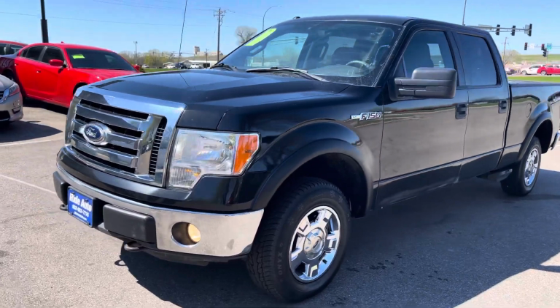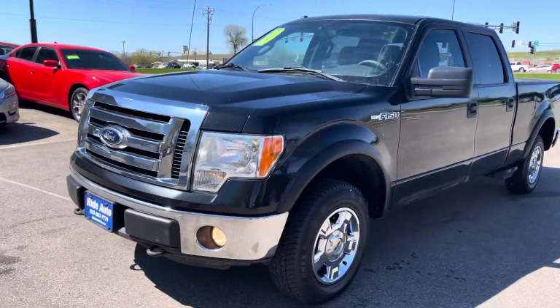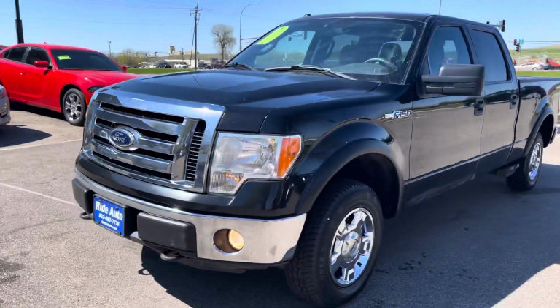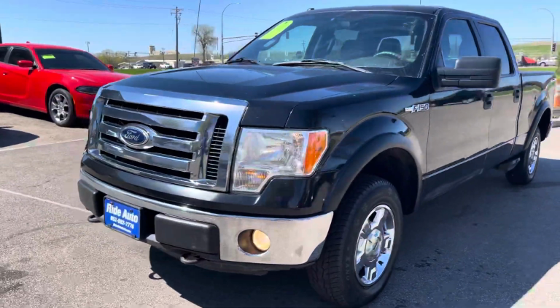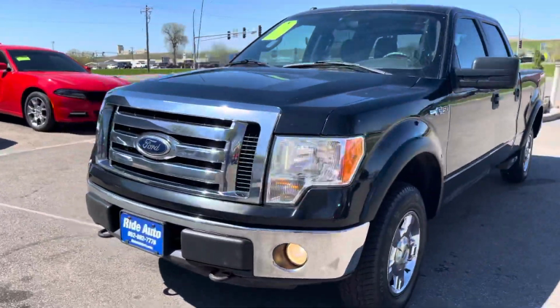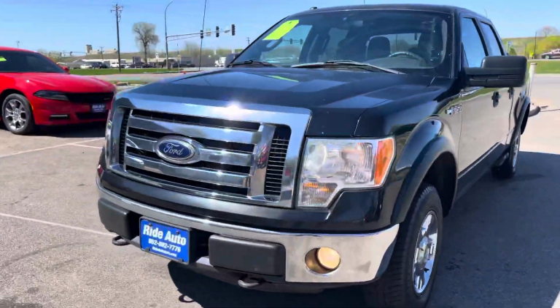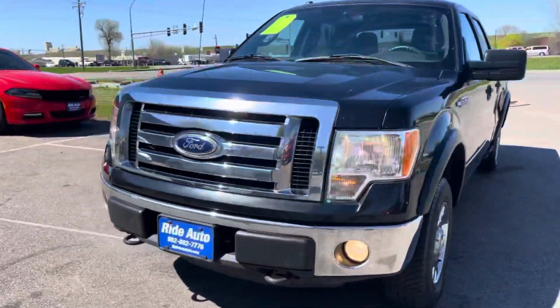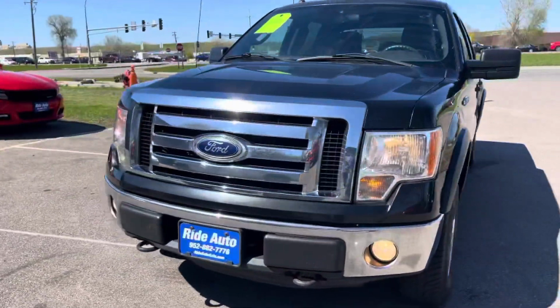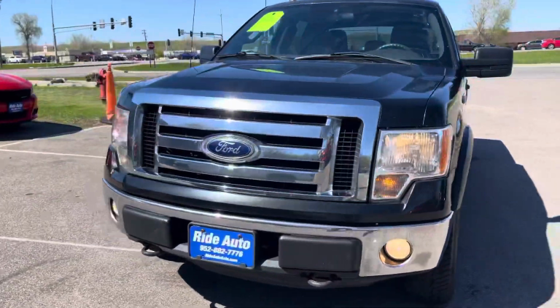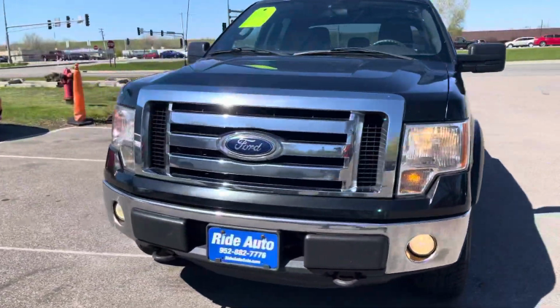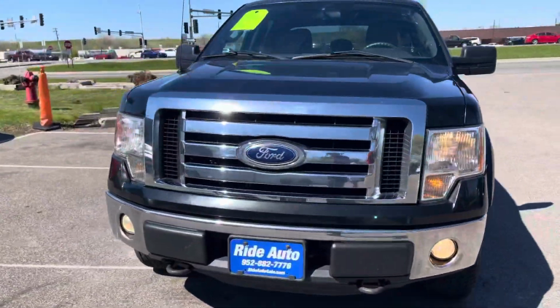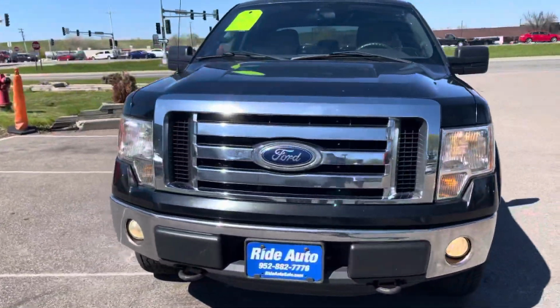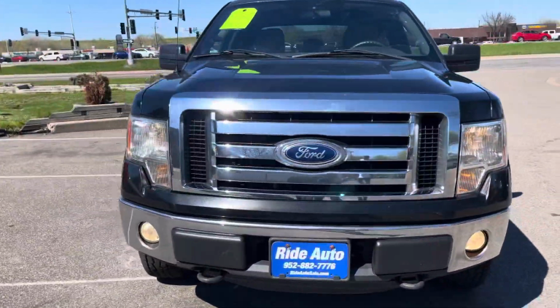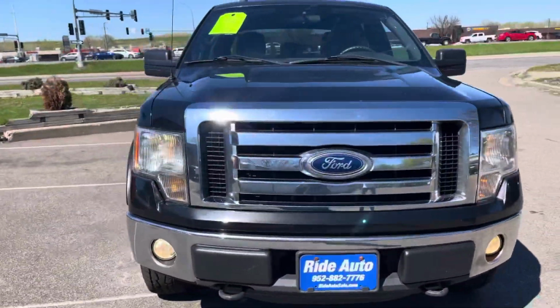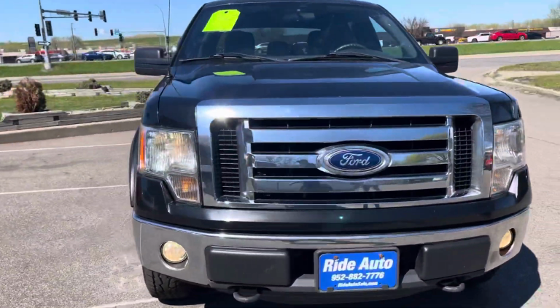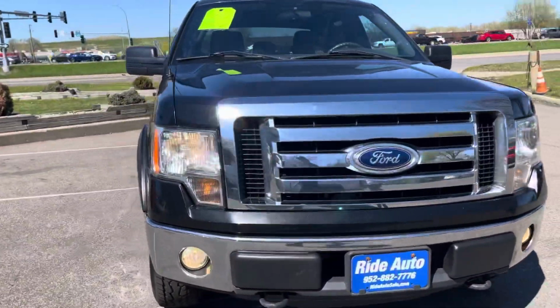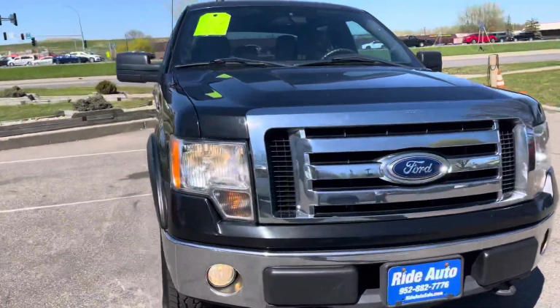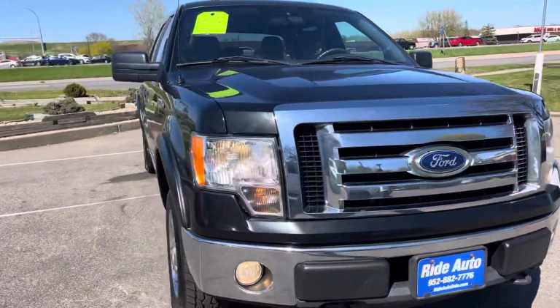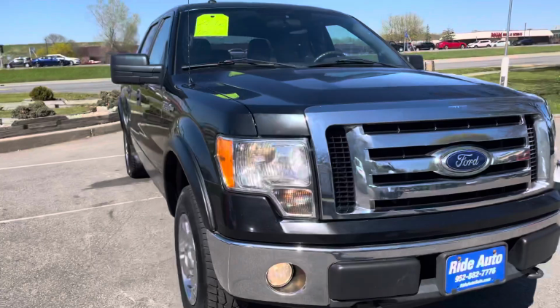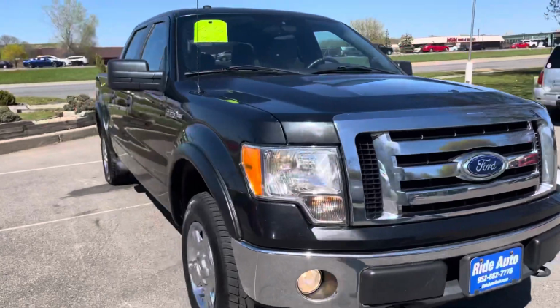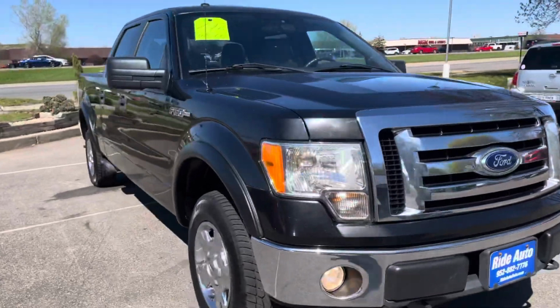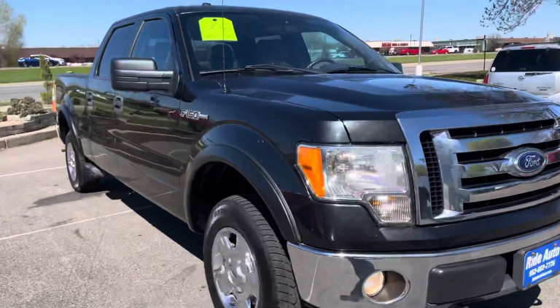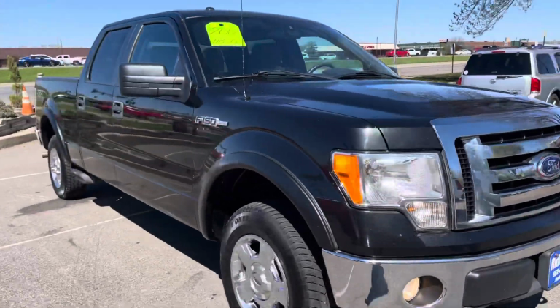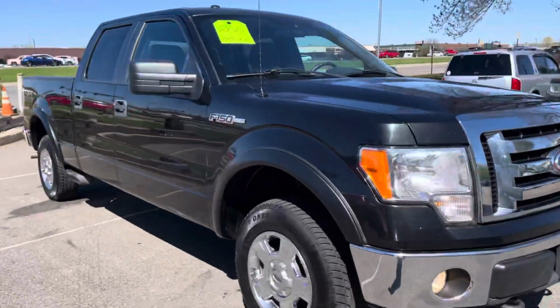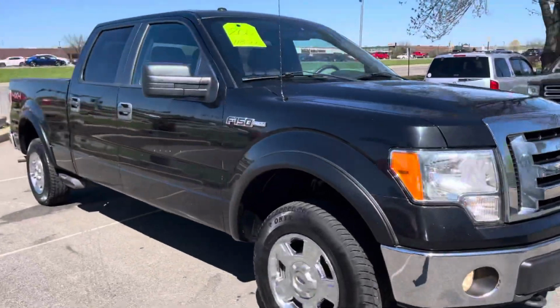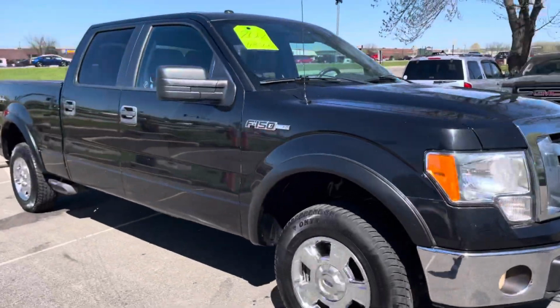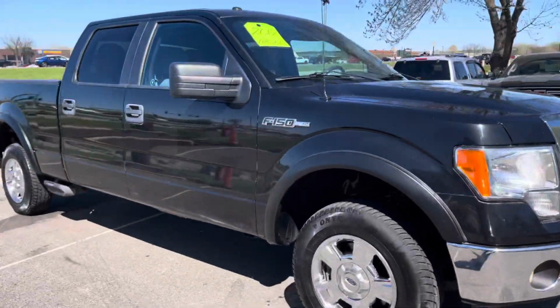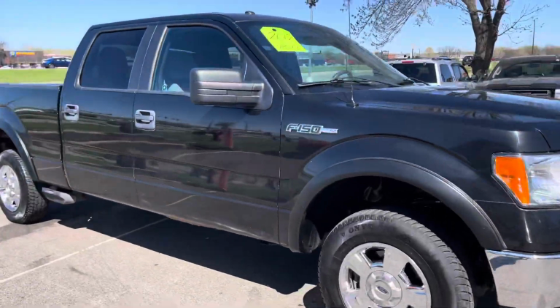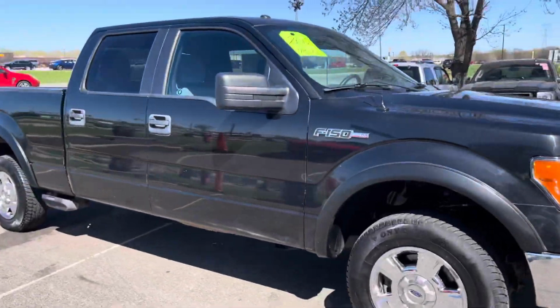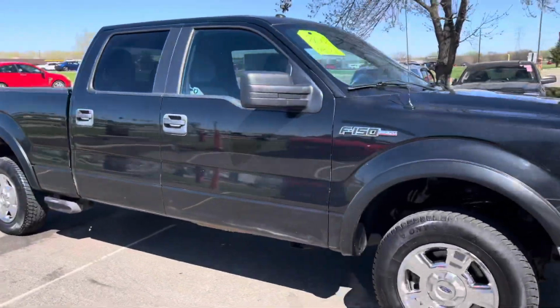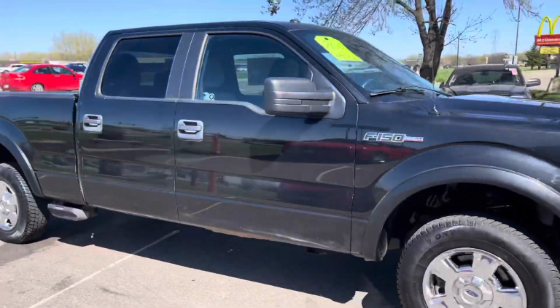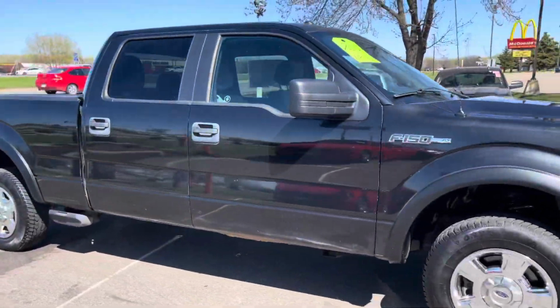Hello, welcome to Ride Auto. We're pleased to have you with us. Today we're bringing you this 2012 Ford F-150 XLT.